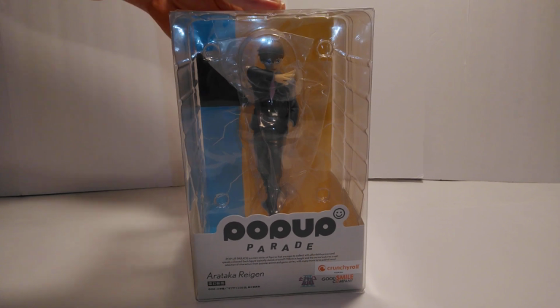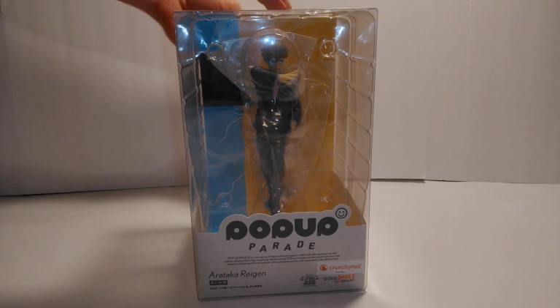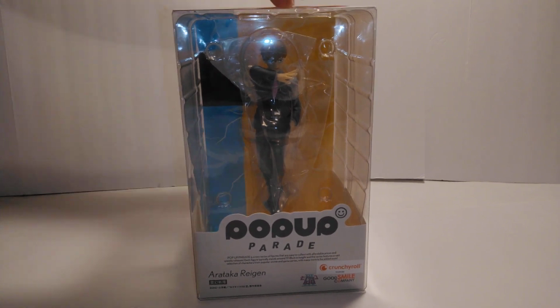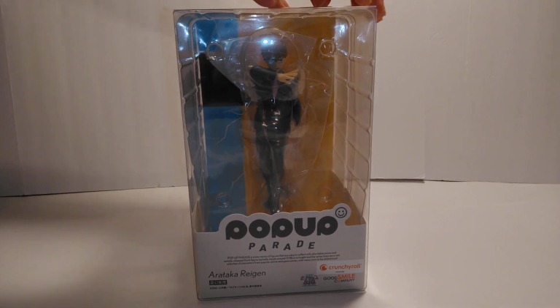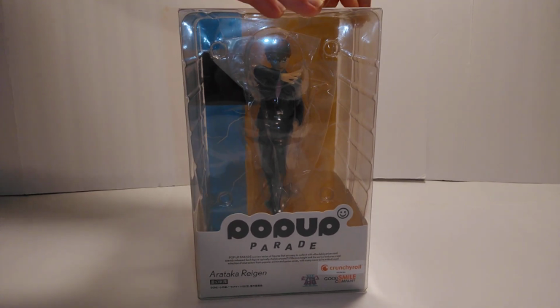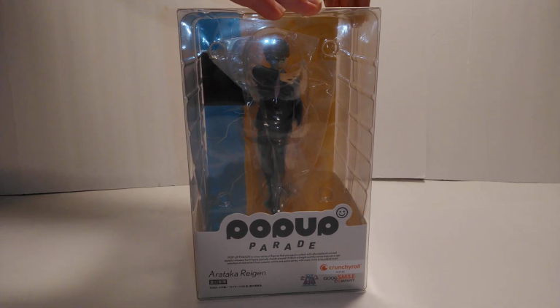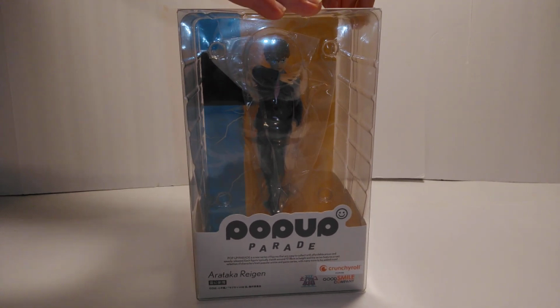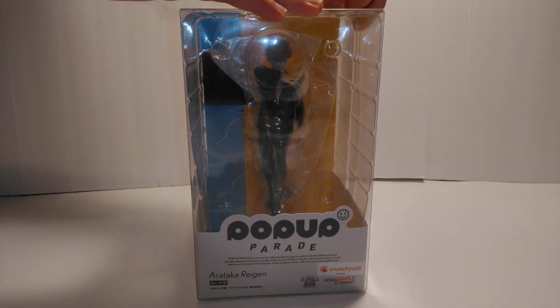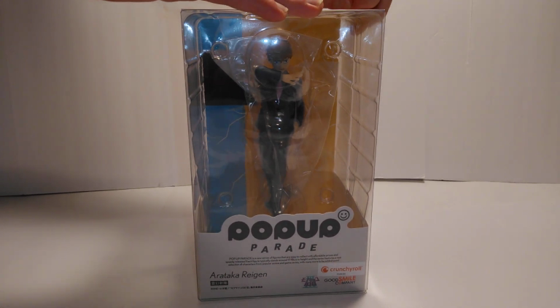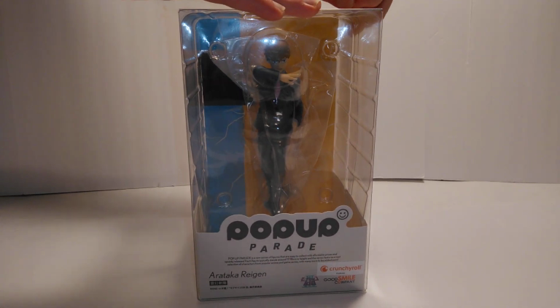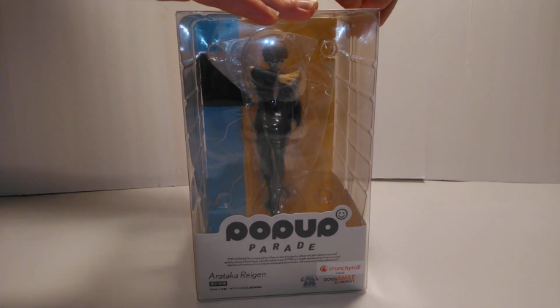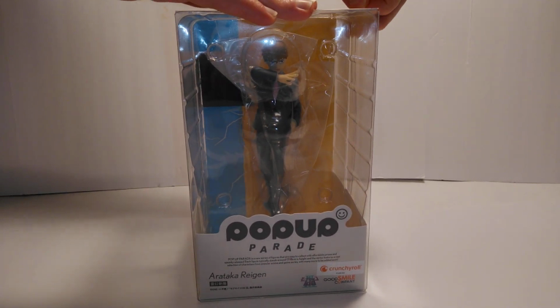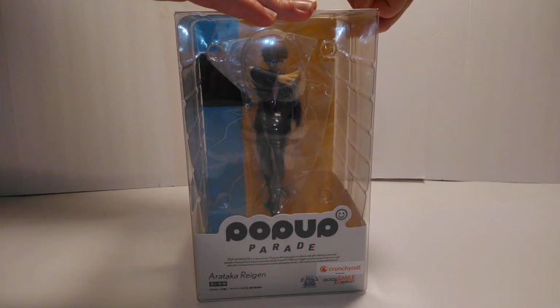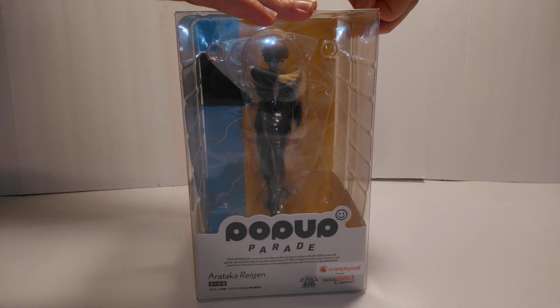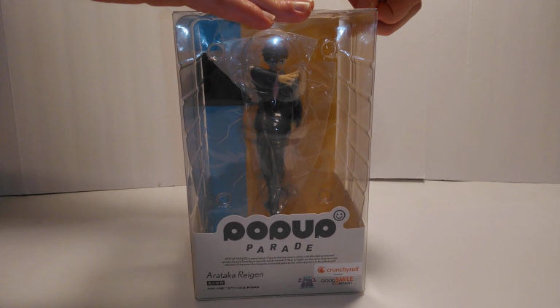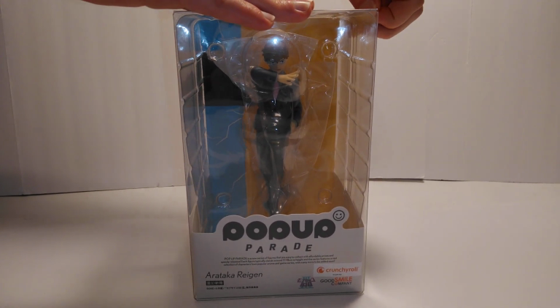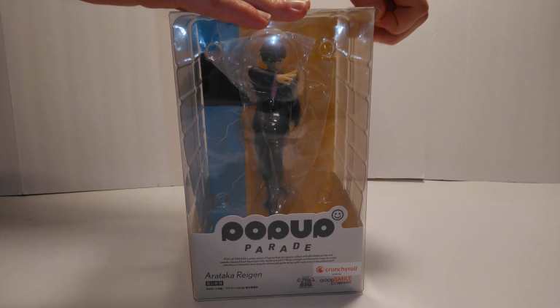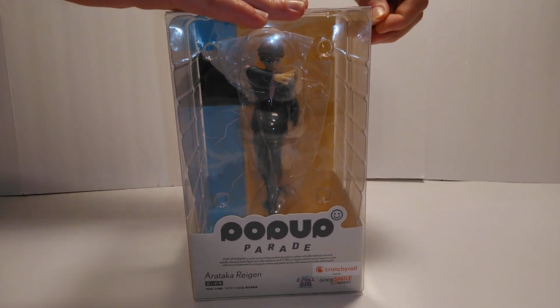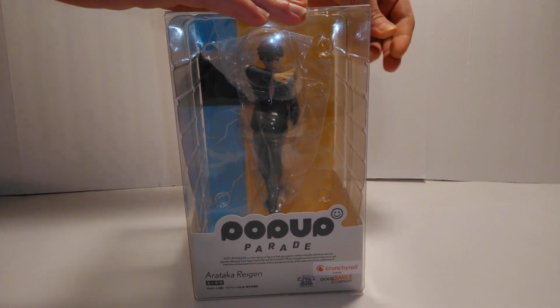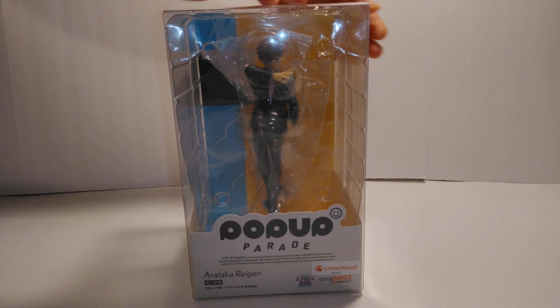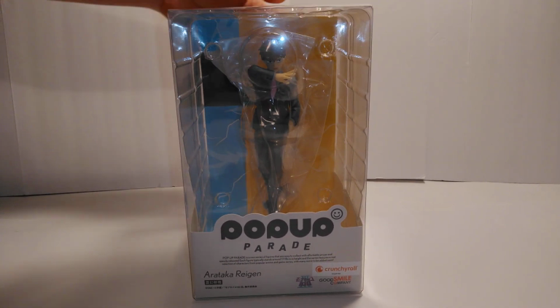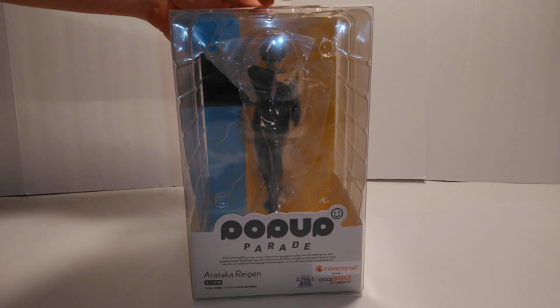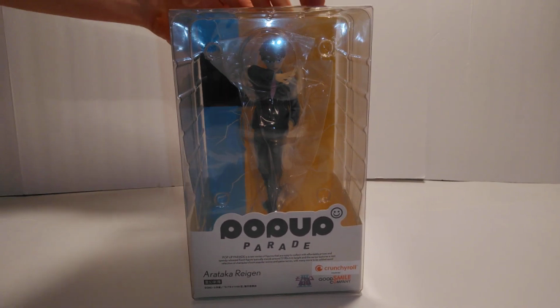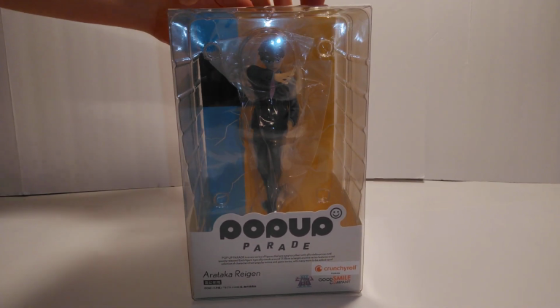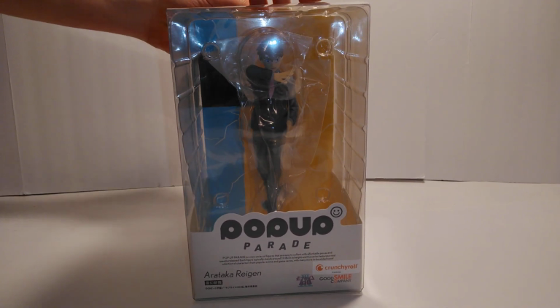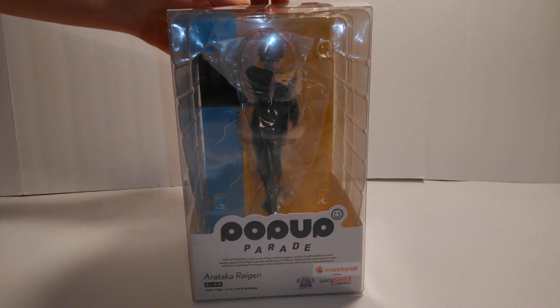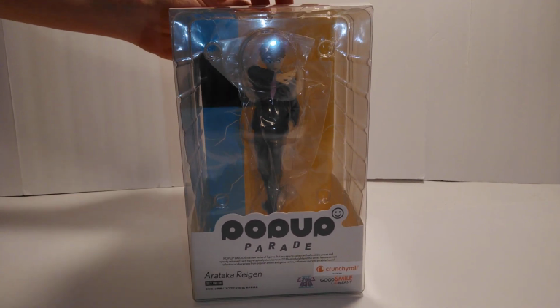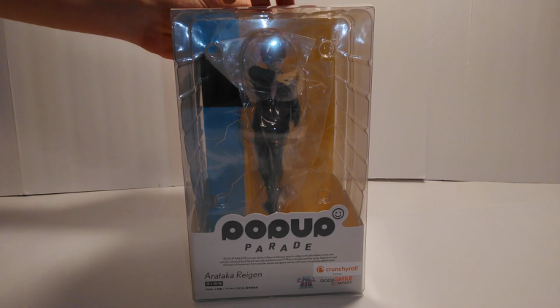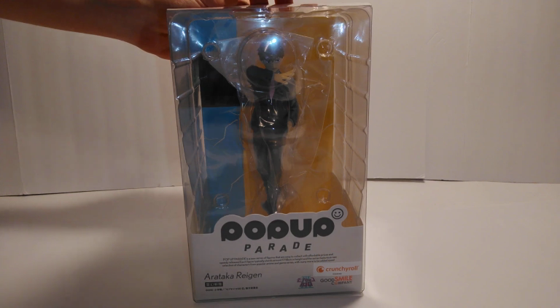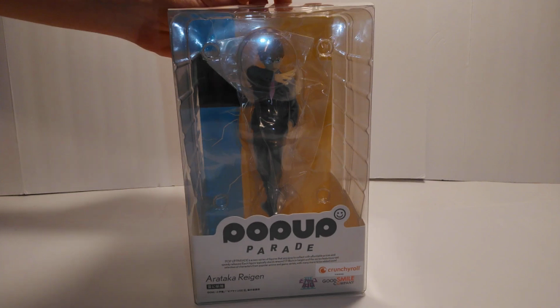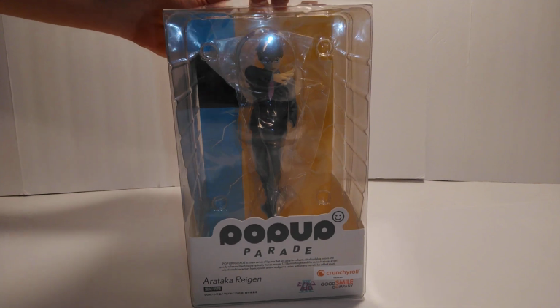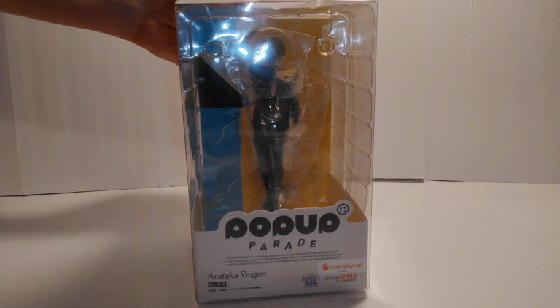Yeah, so far I can tell it definitely looks good. I'll give you guys a closer look after it obviously gets out of the box.